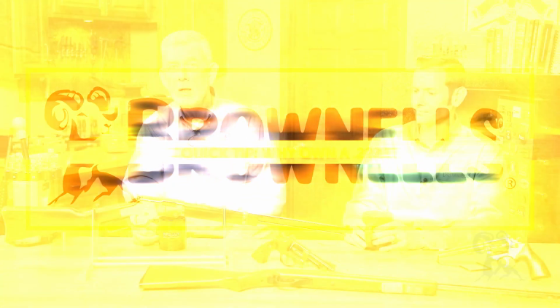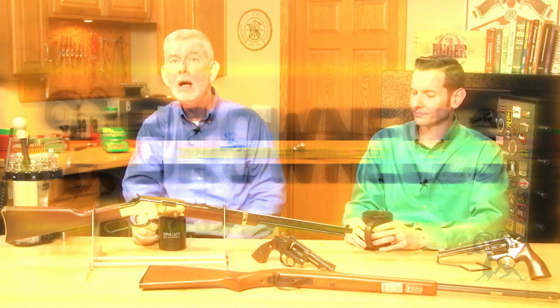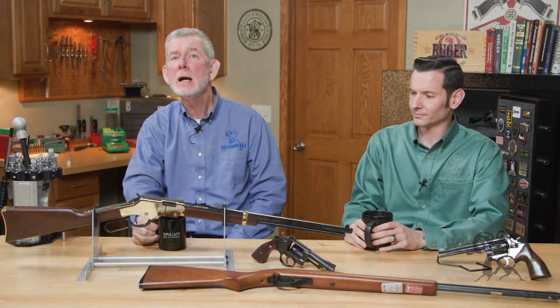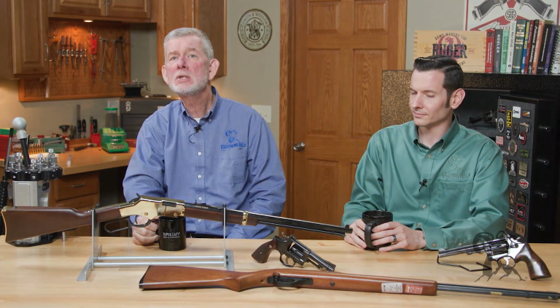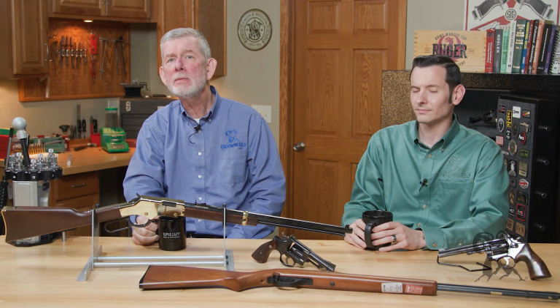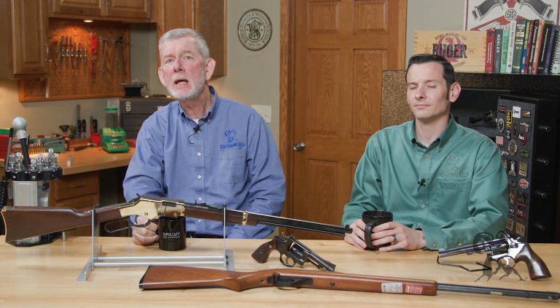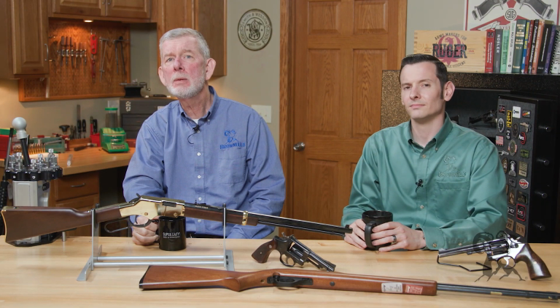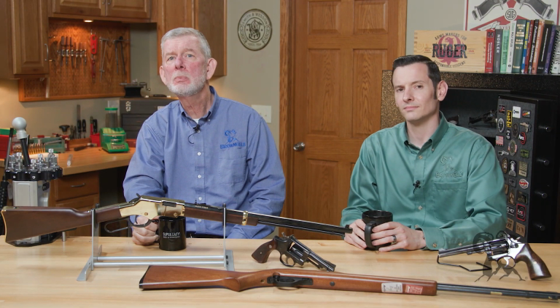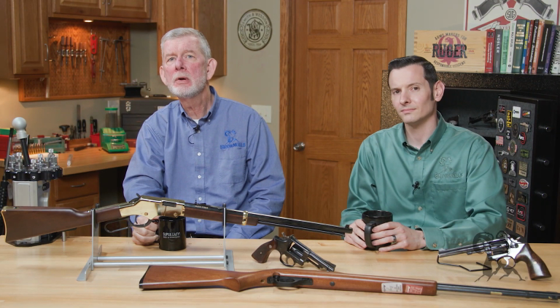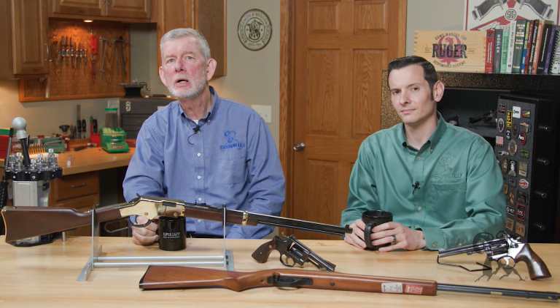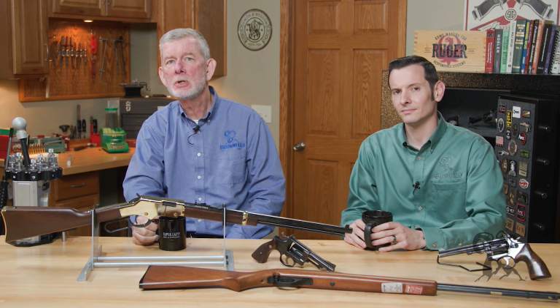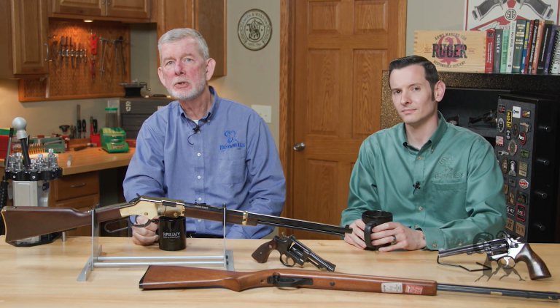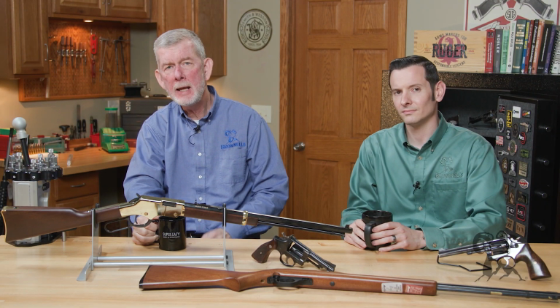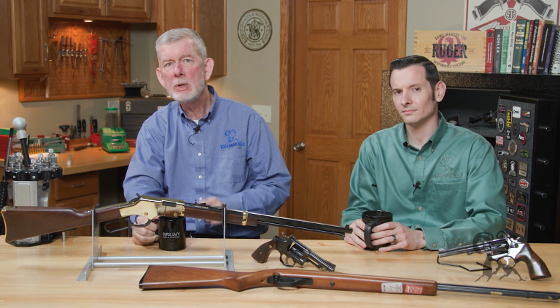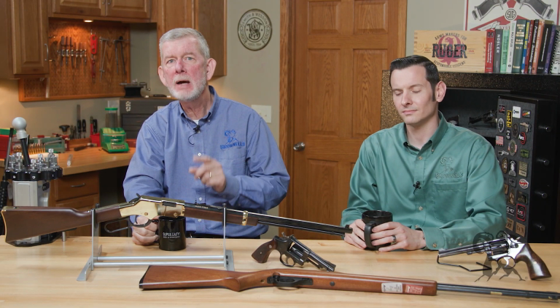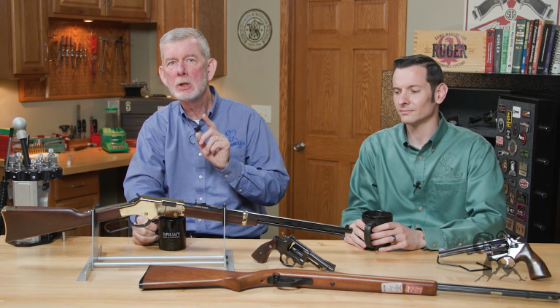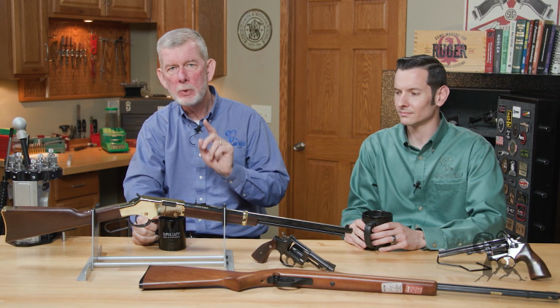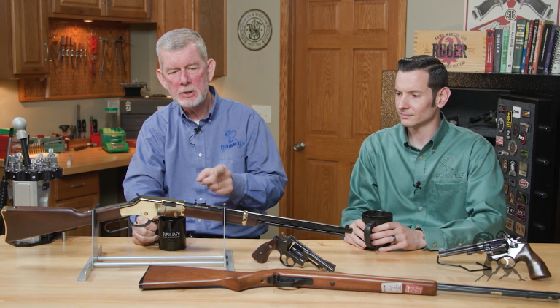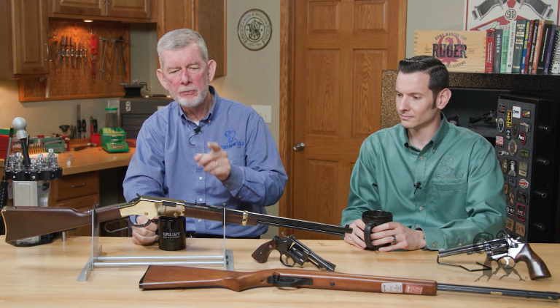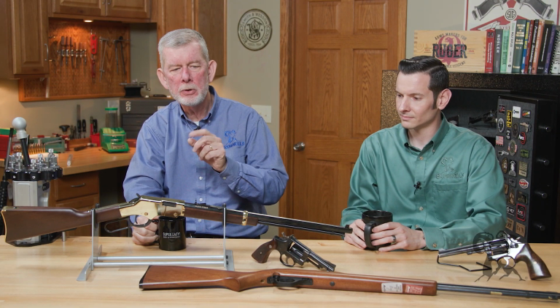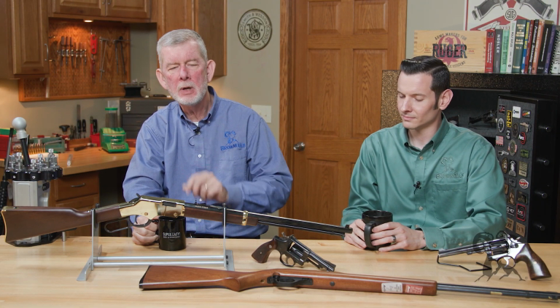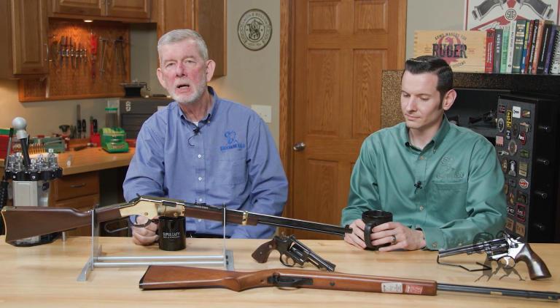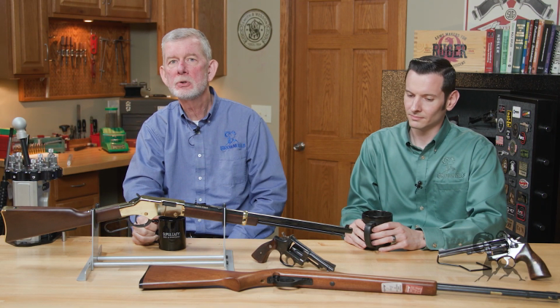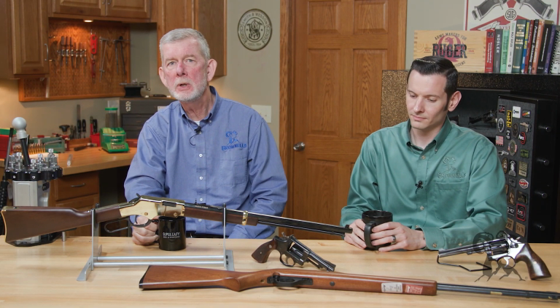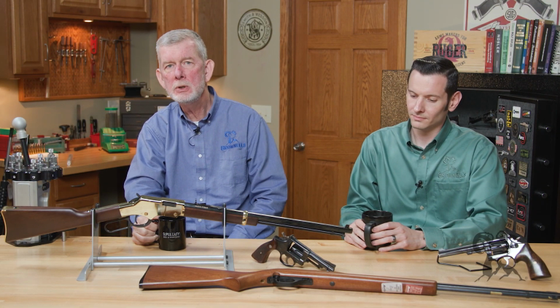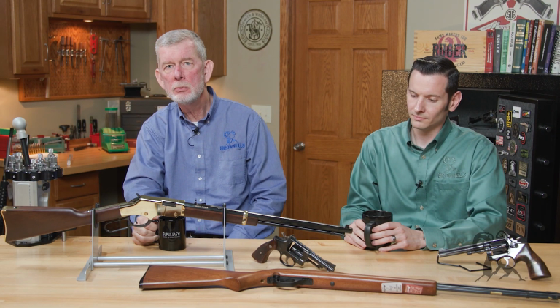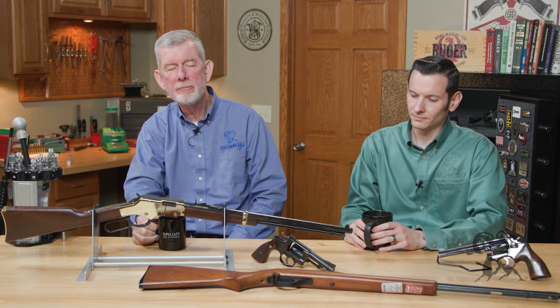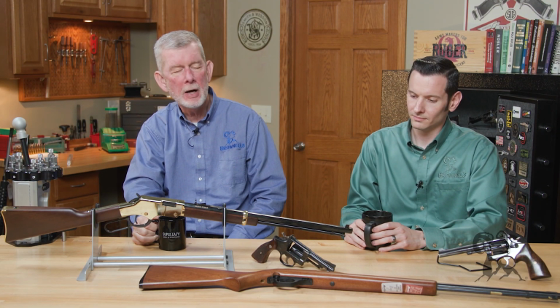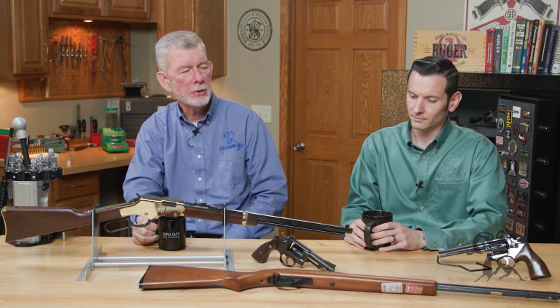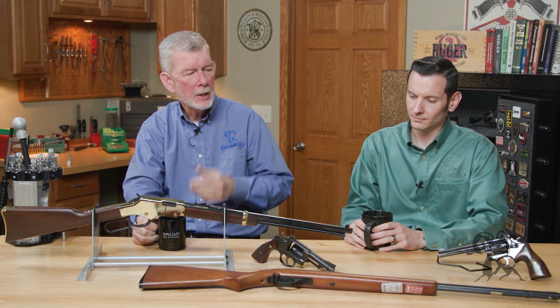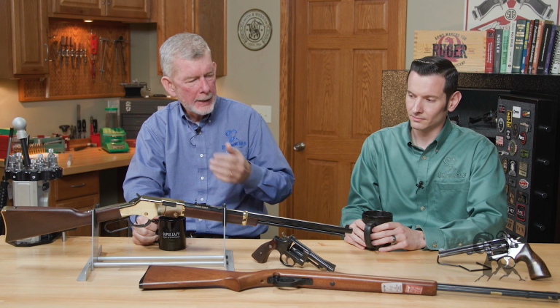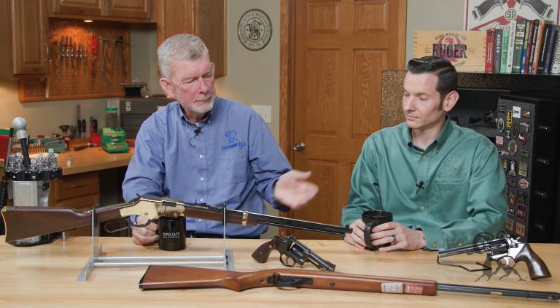Hi, Steve and Caleb with Brownells here, and today we have a little quick tip for you about 22 rimfires.